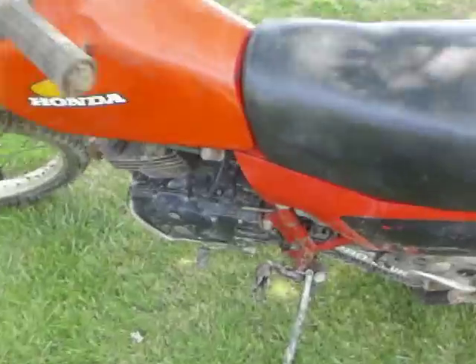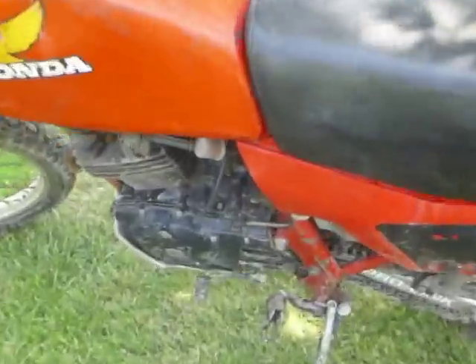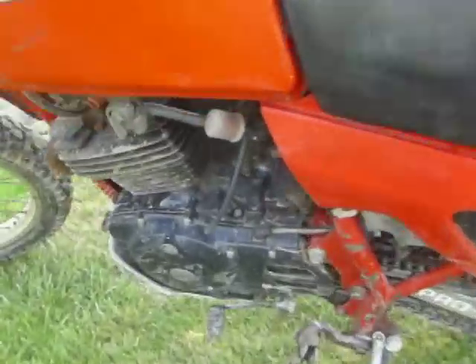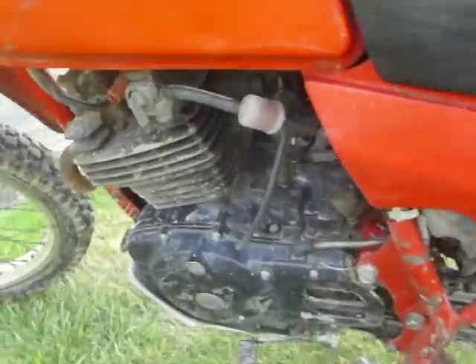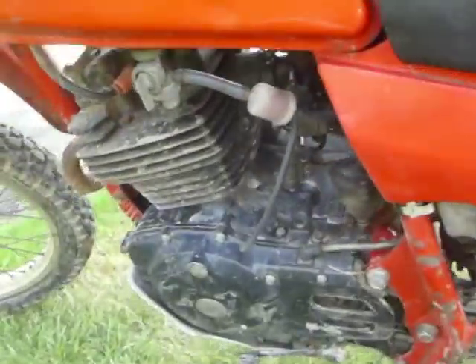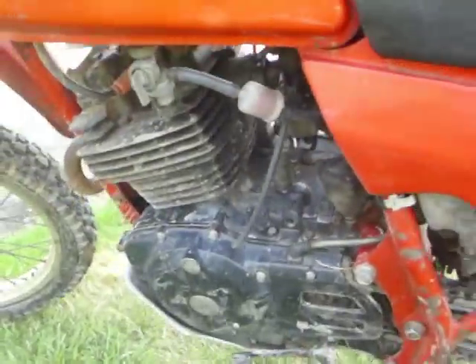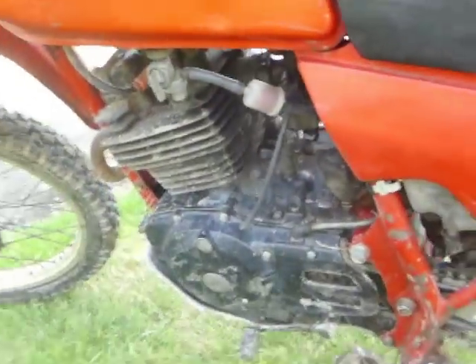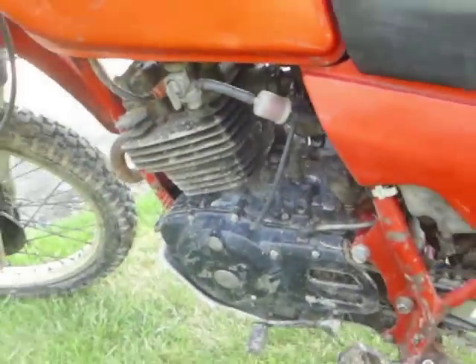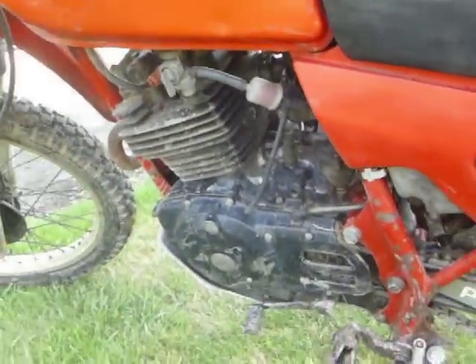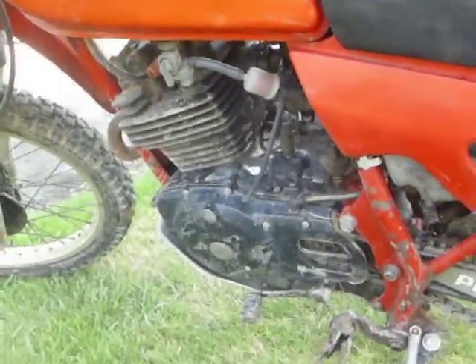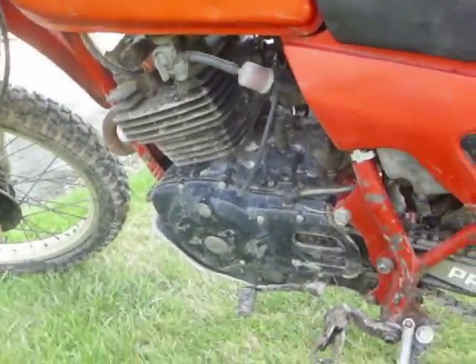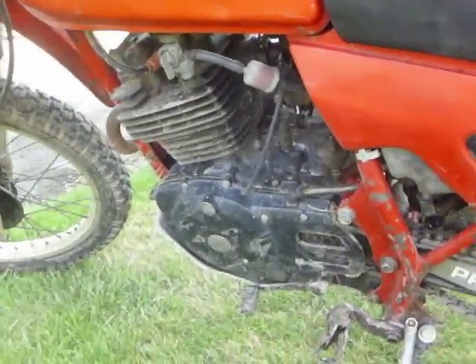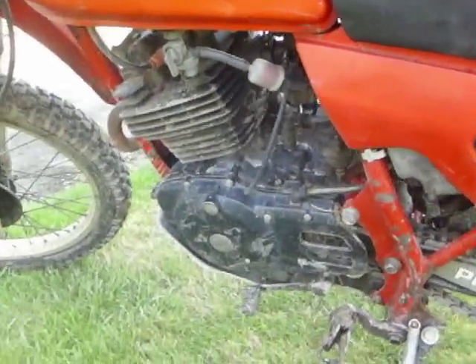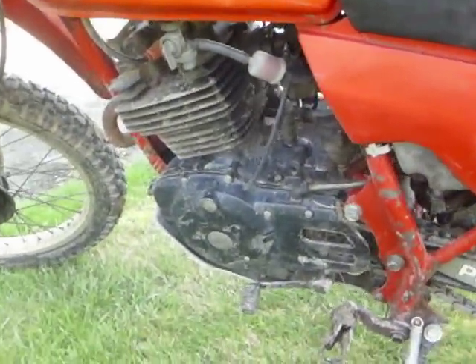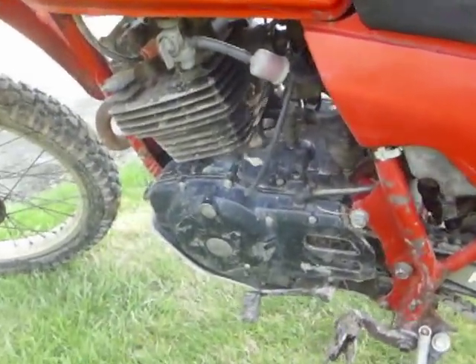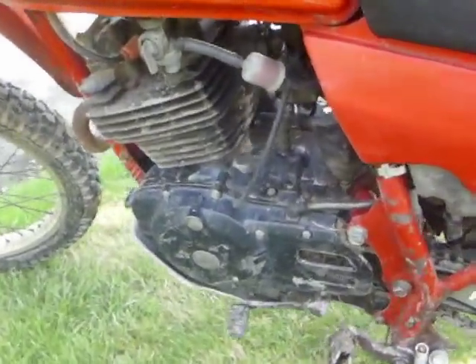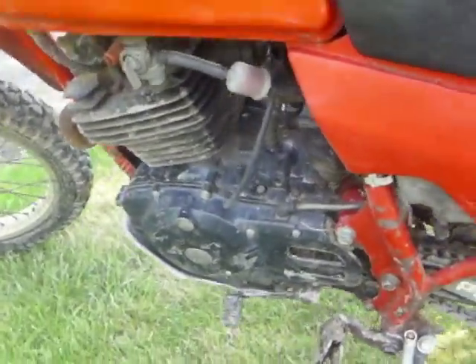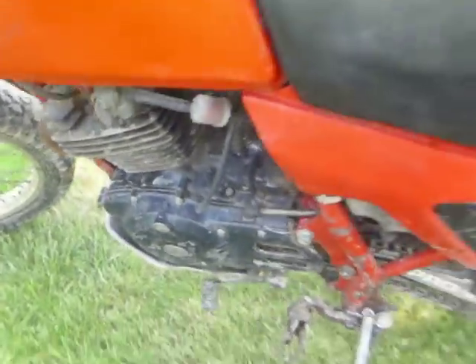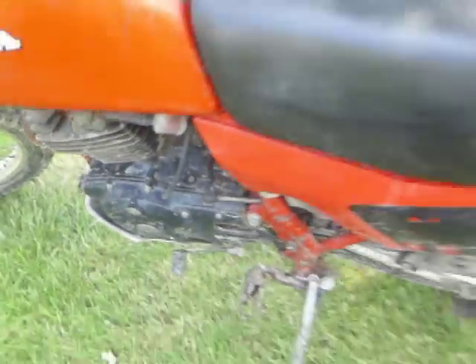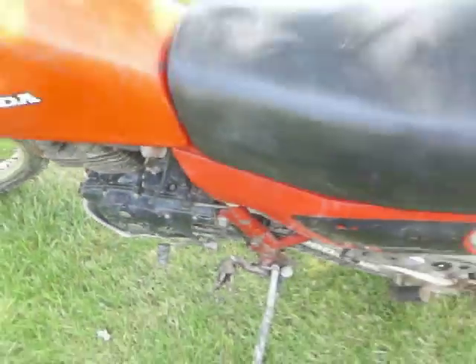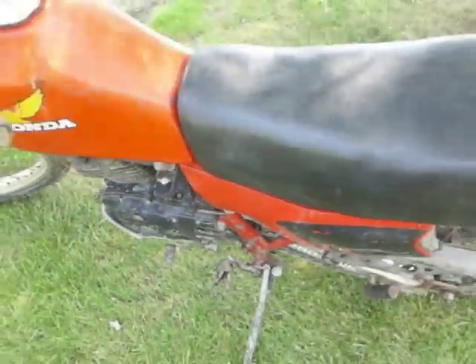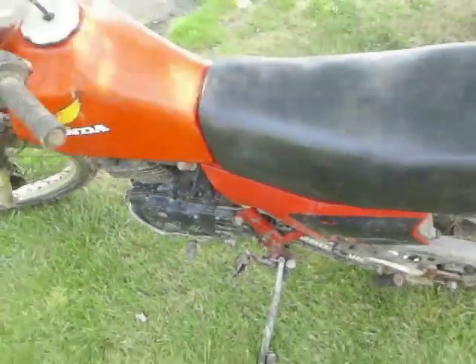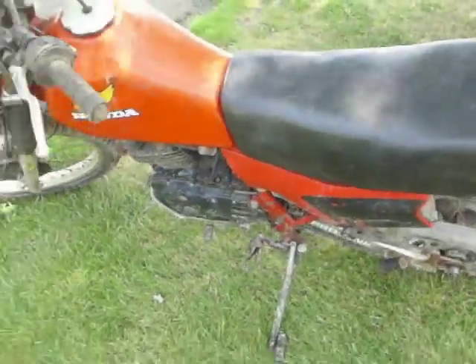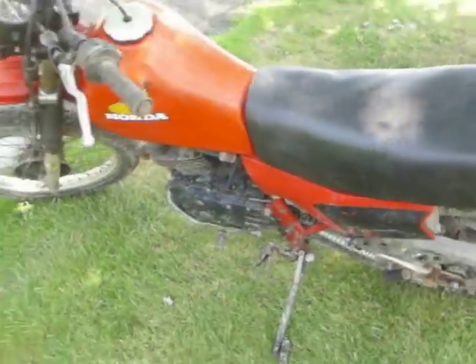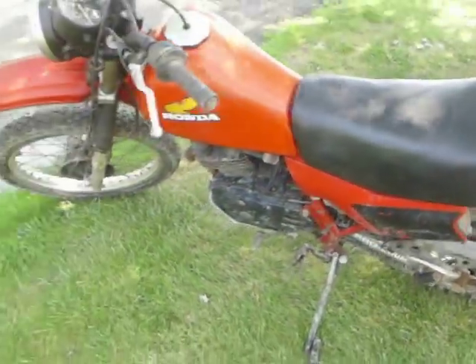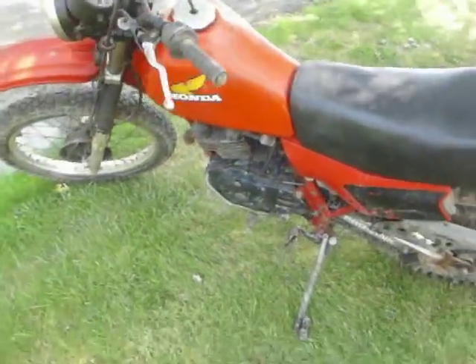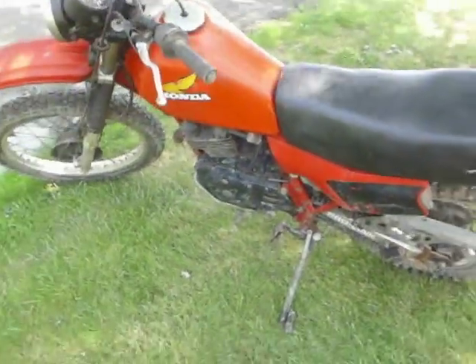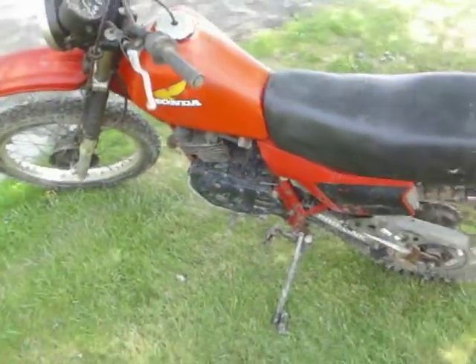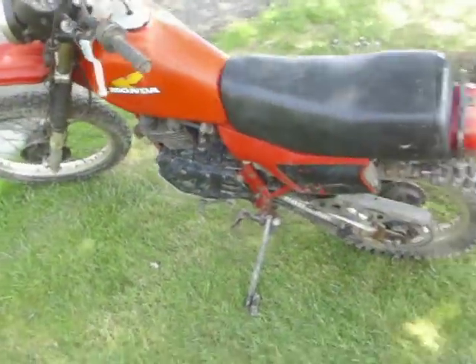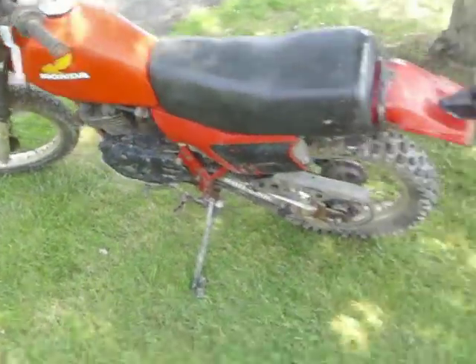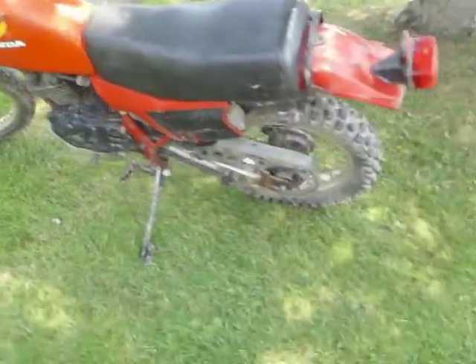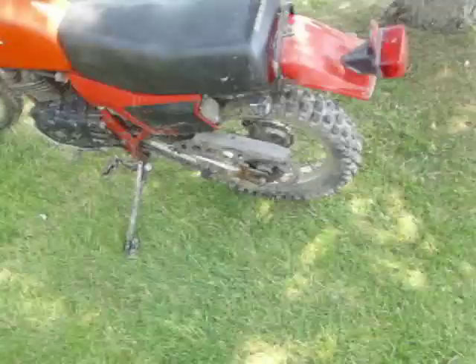It's got a 6-speed. Goes about 65 wide open, I'm pretty sure.